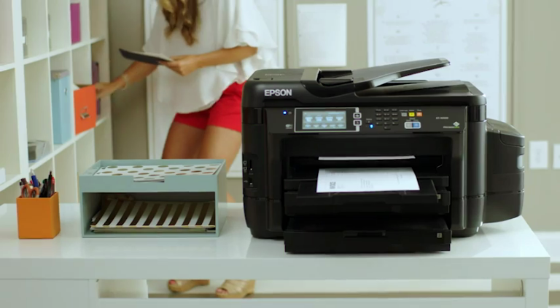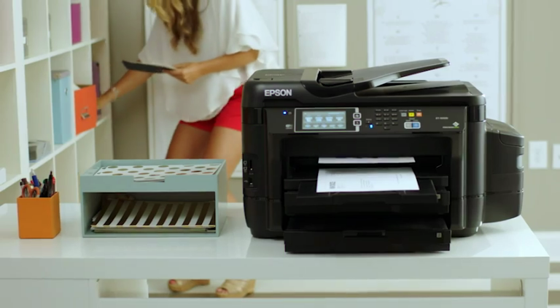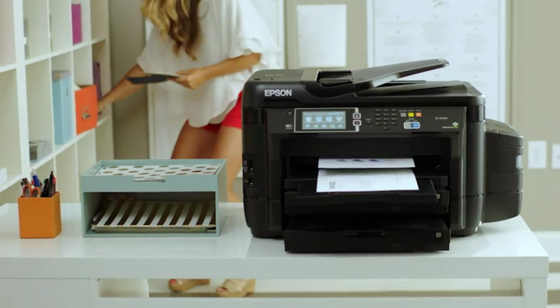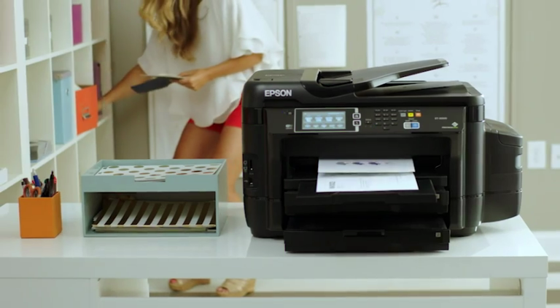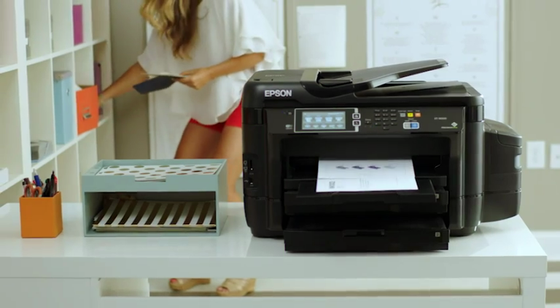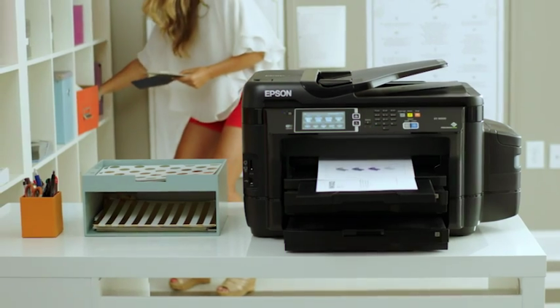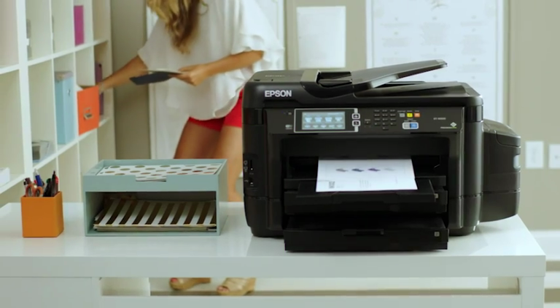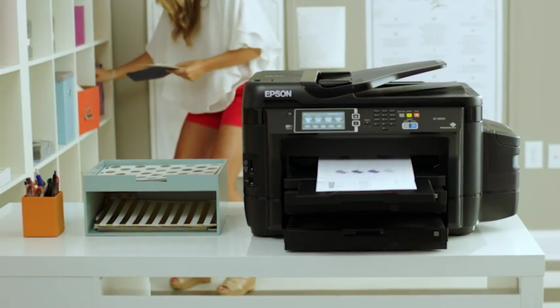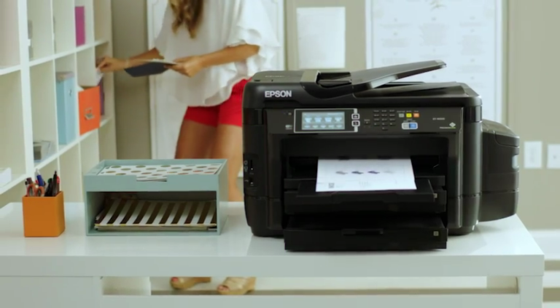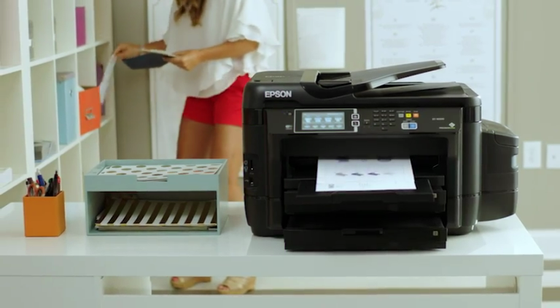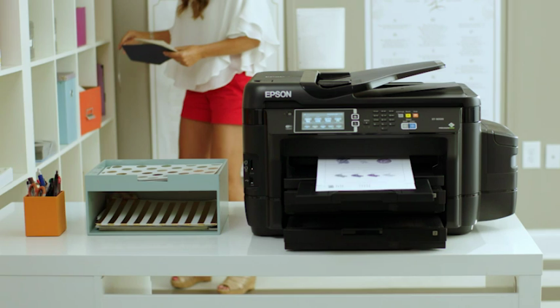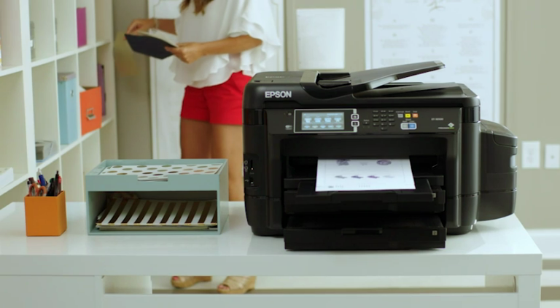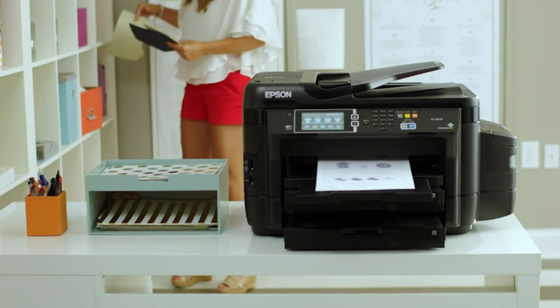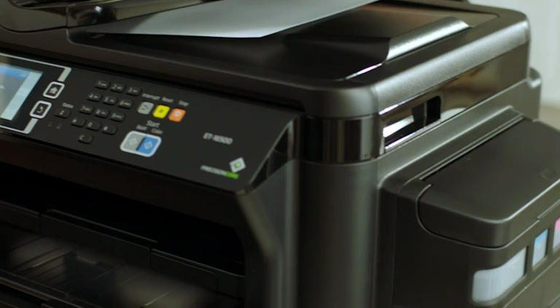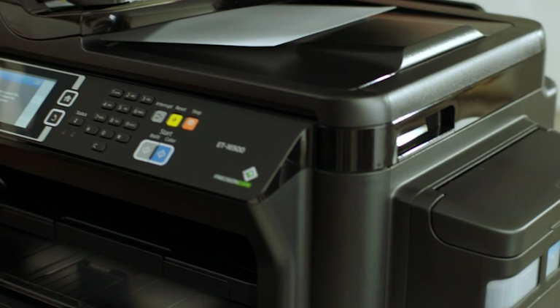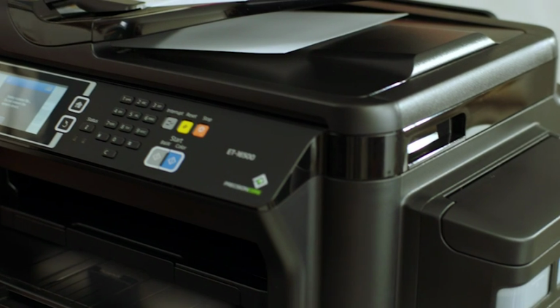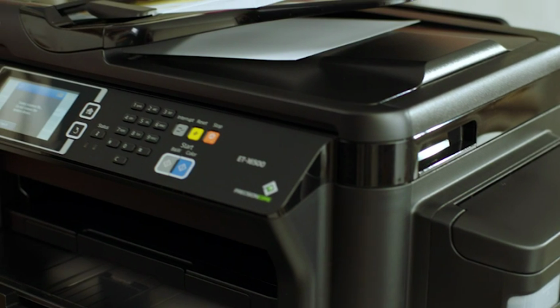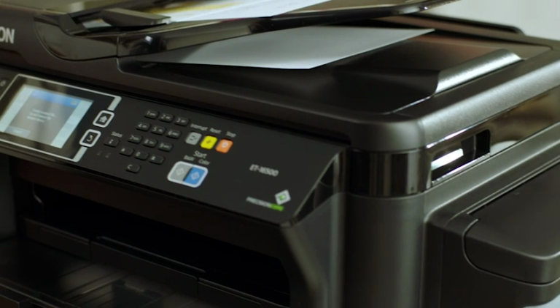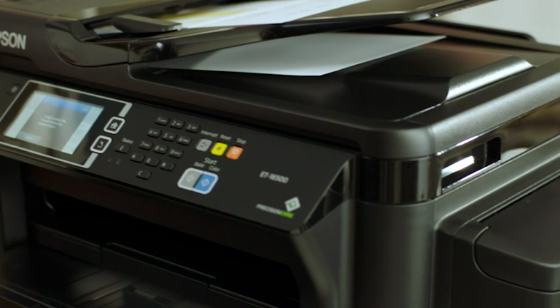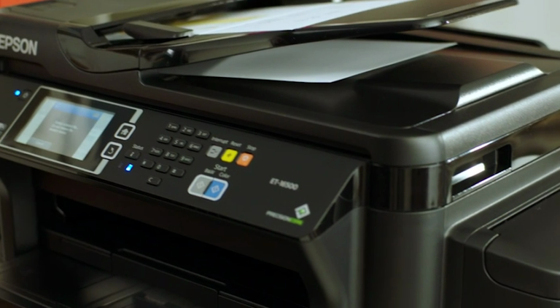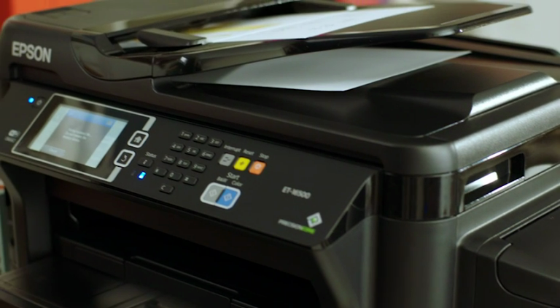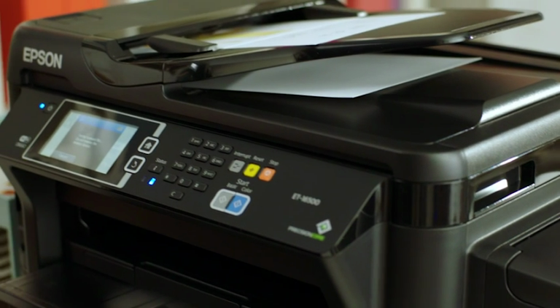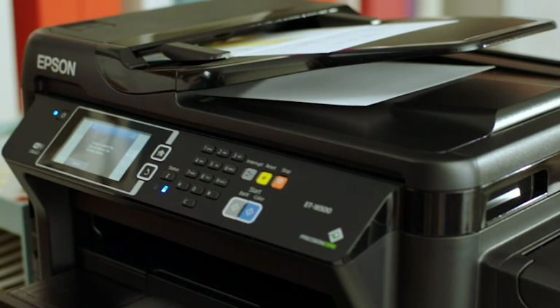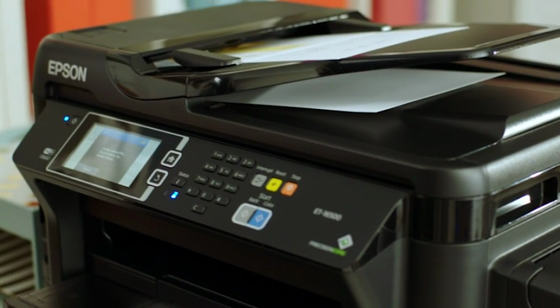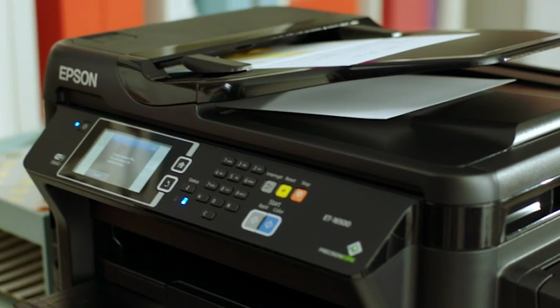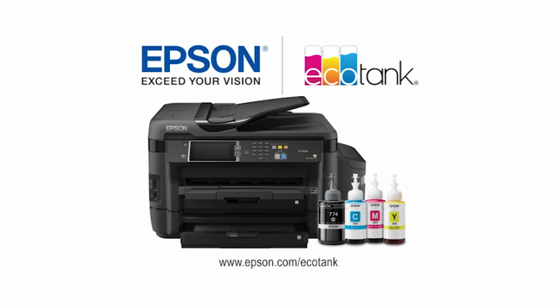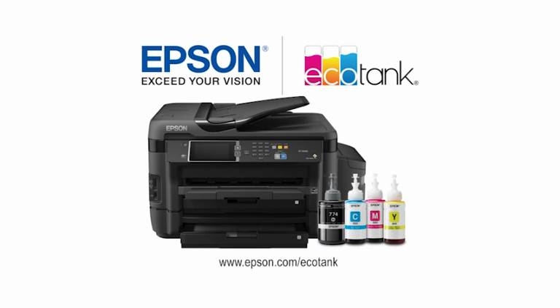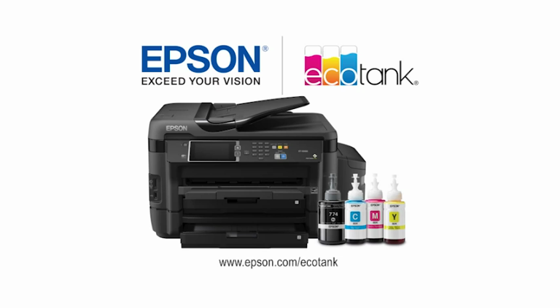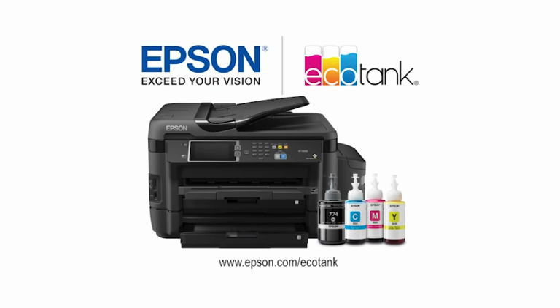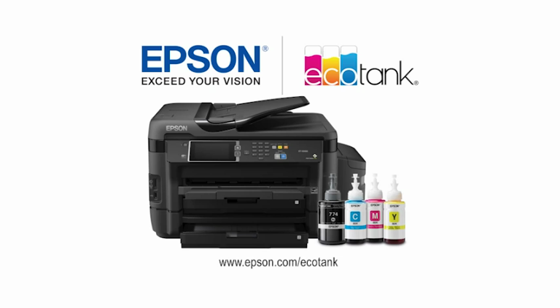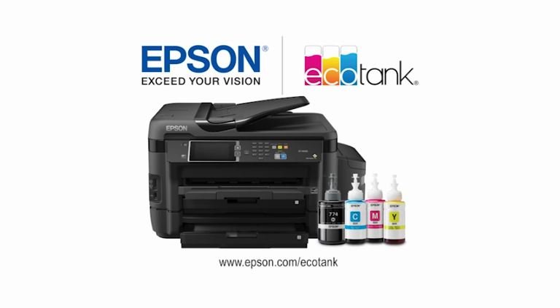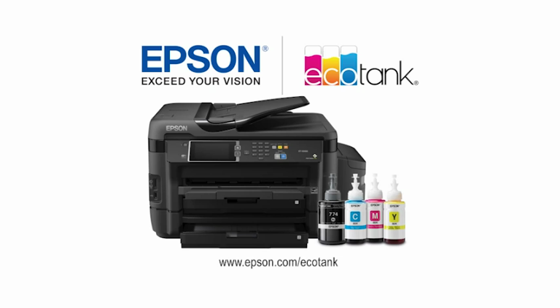Print cartridge-free with Epson's EcoTank printer that comes with up to two years of ink. That's about 10,000 pages.